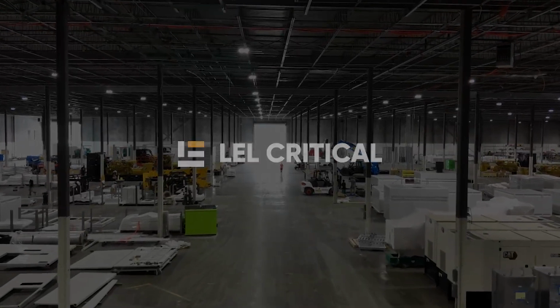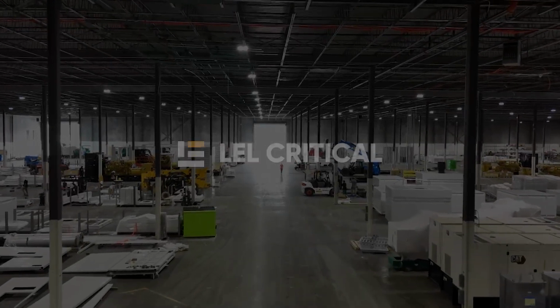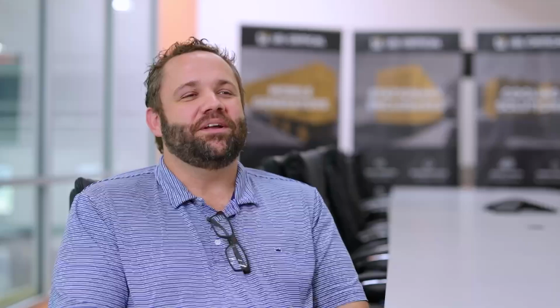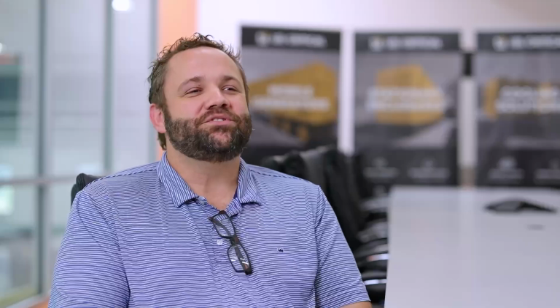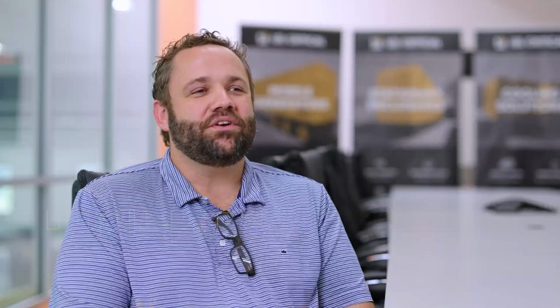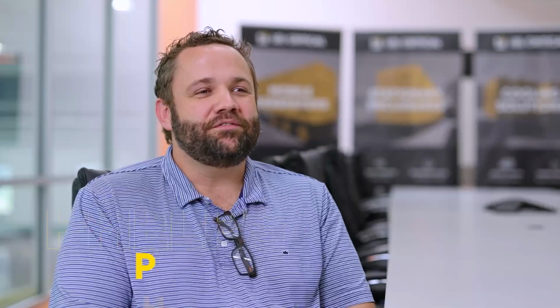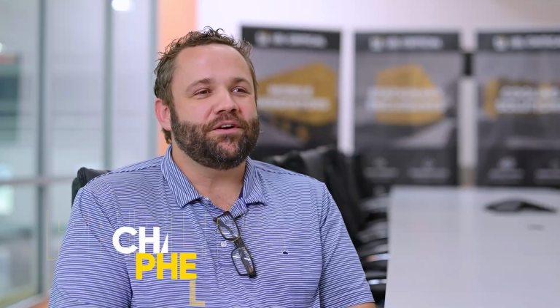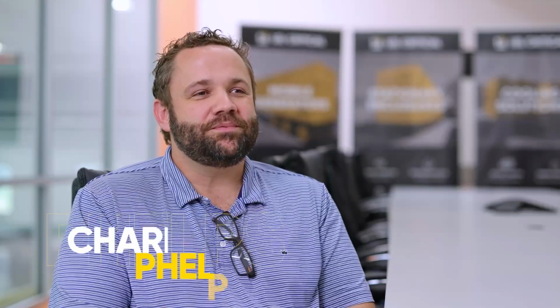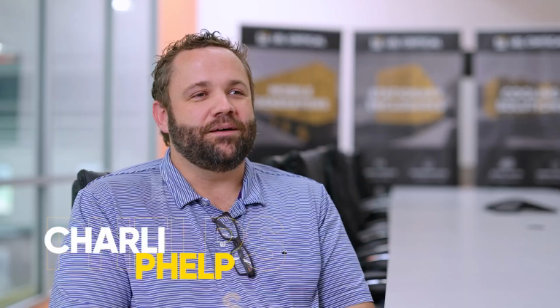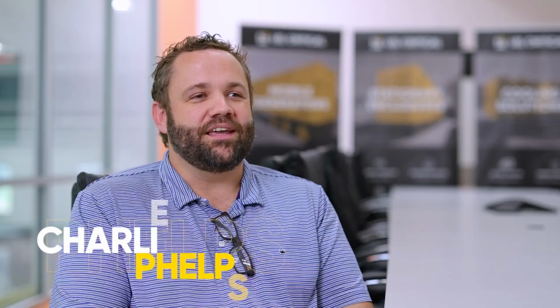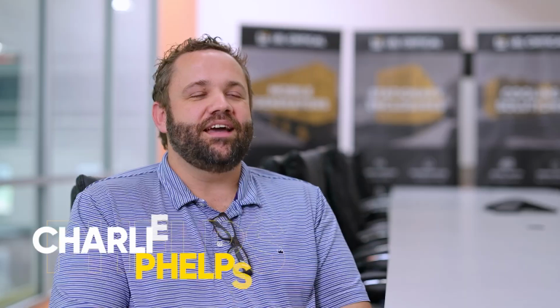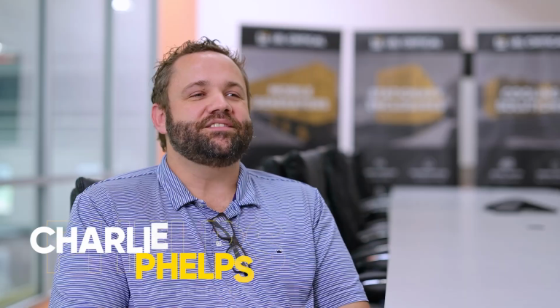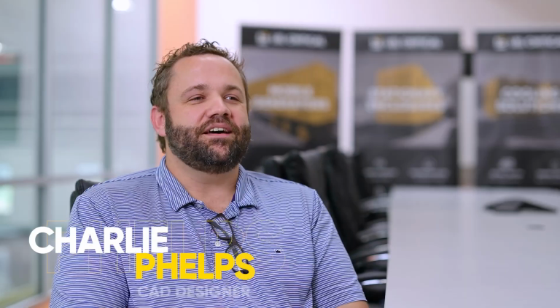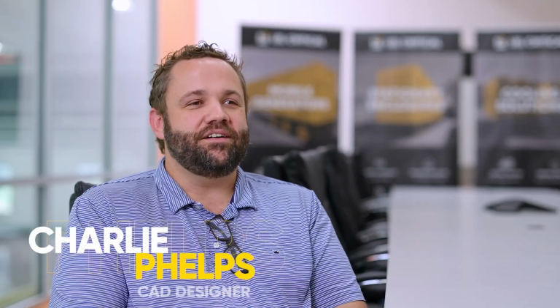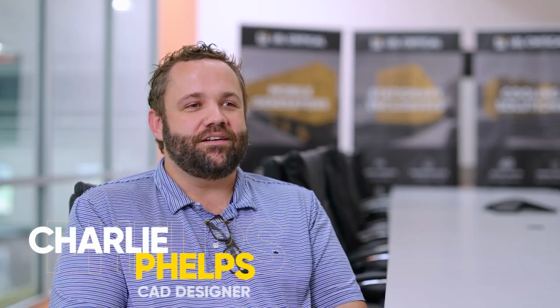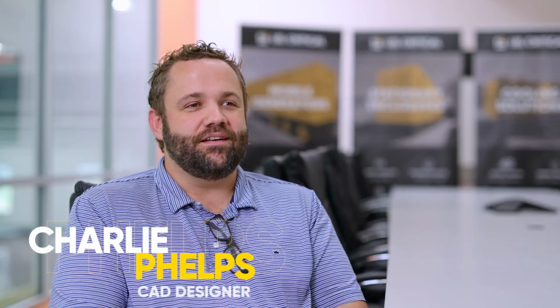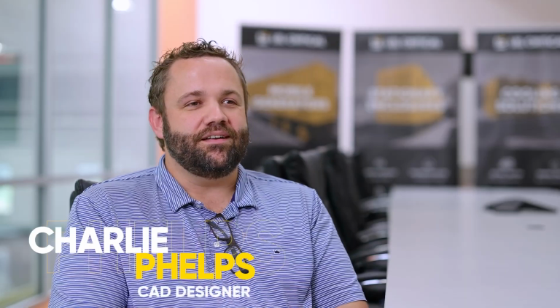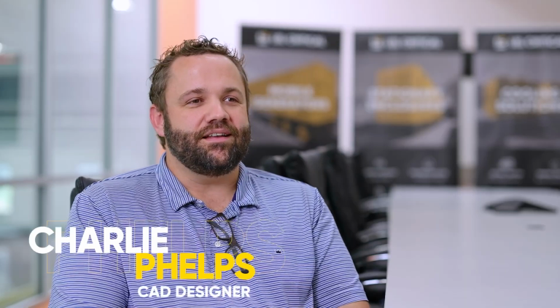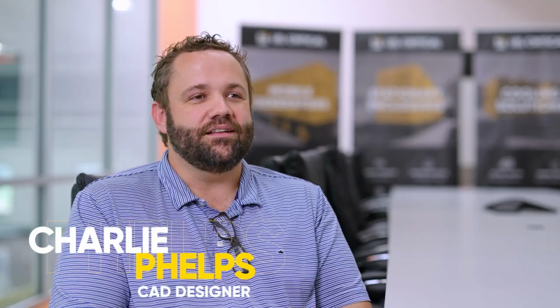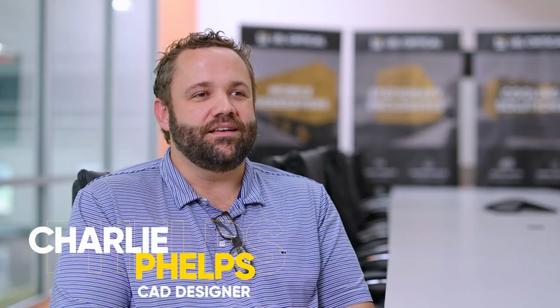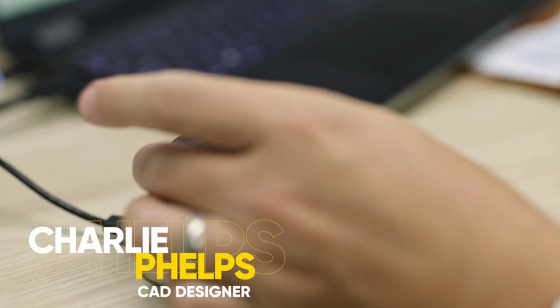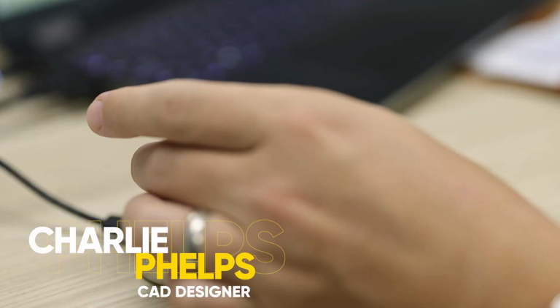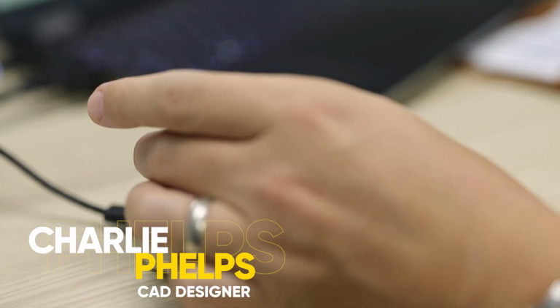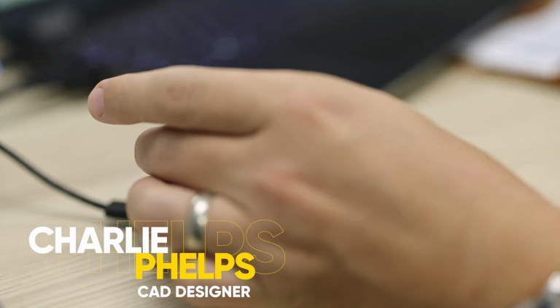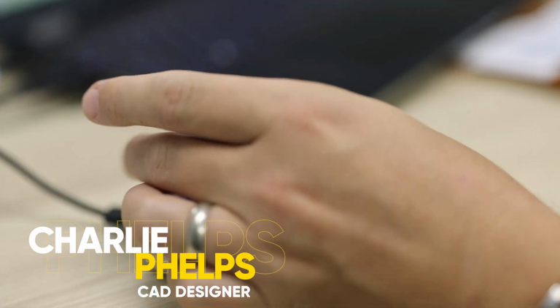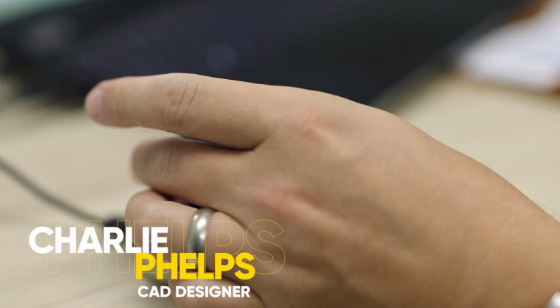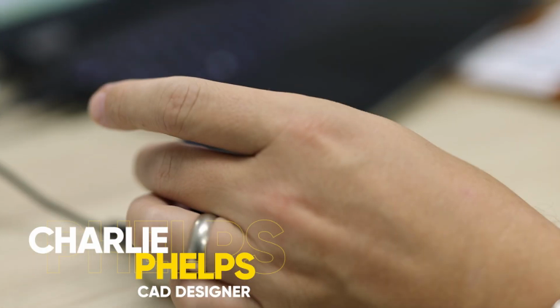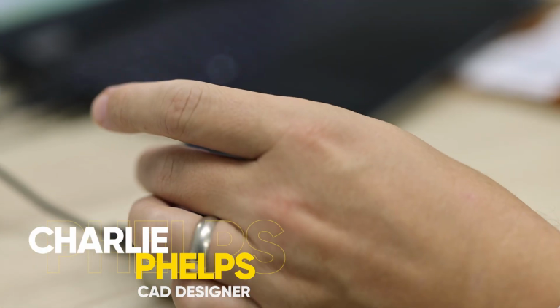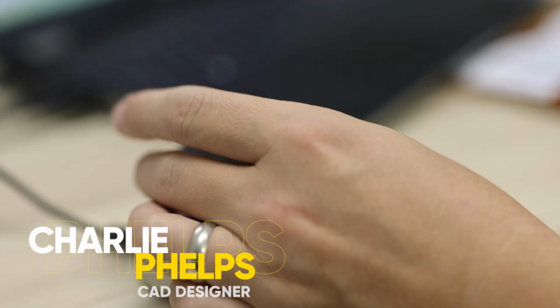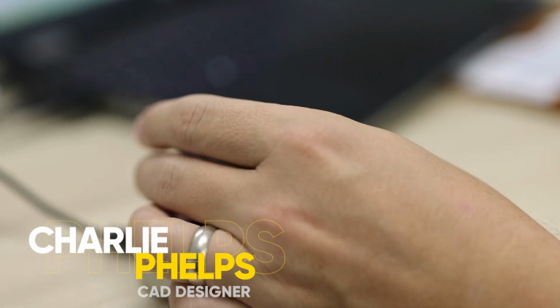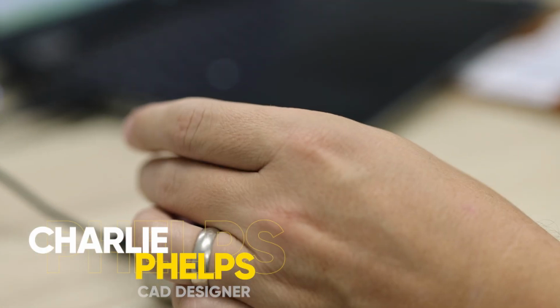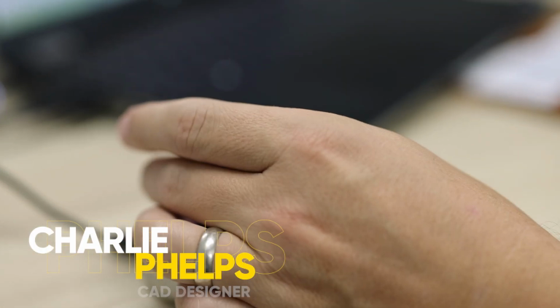My name is Charlie Phelps. I'm the CAD designer here at LEL International in Spartanburg, South Carolina.